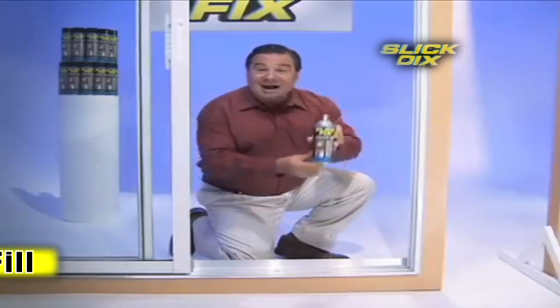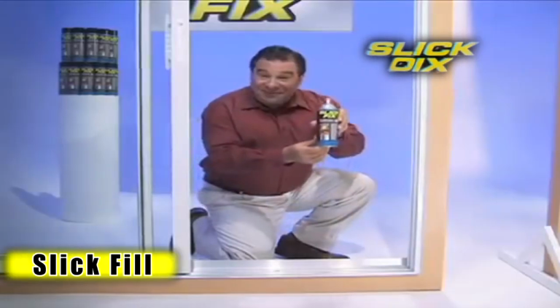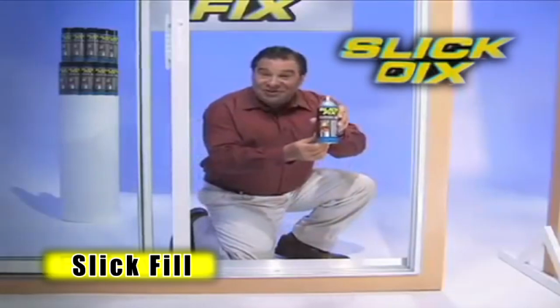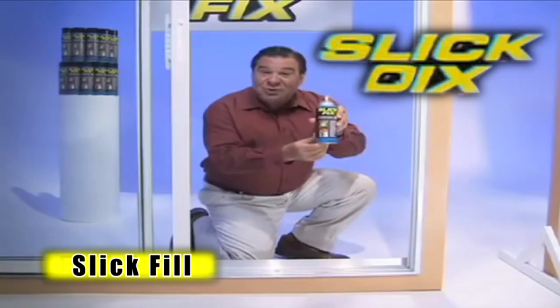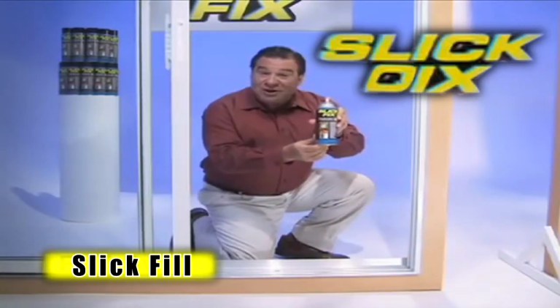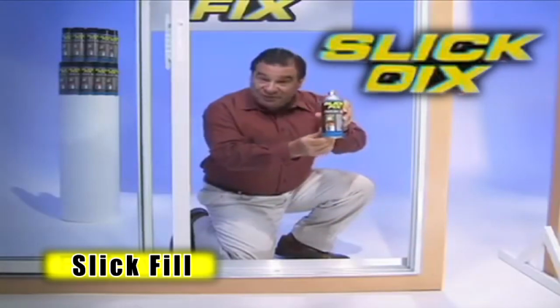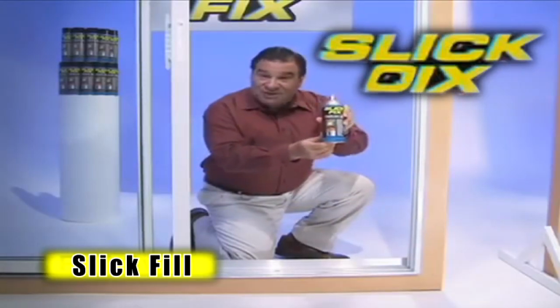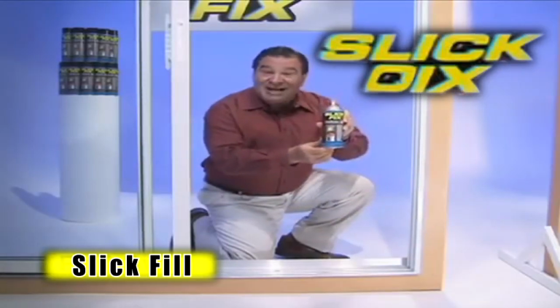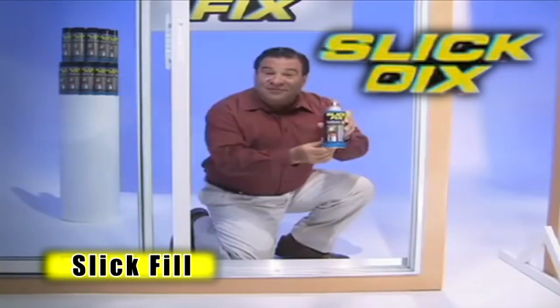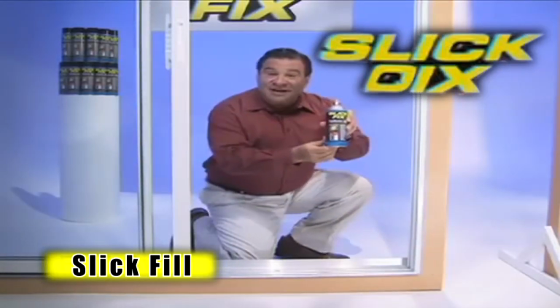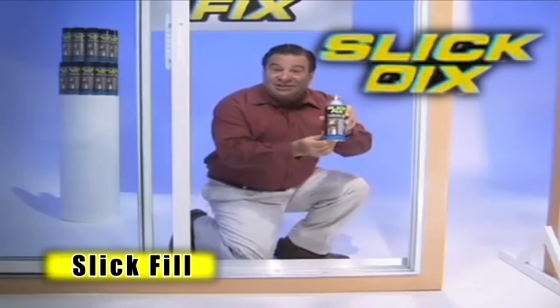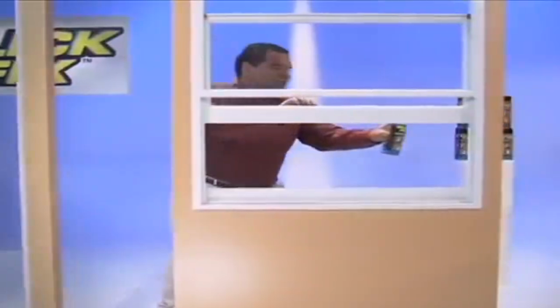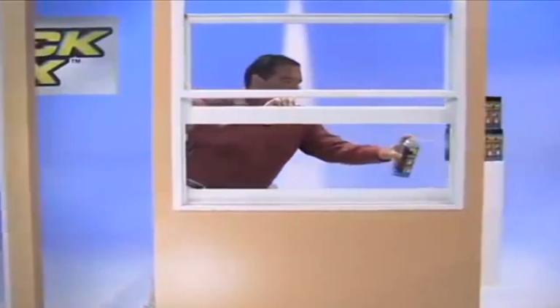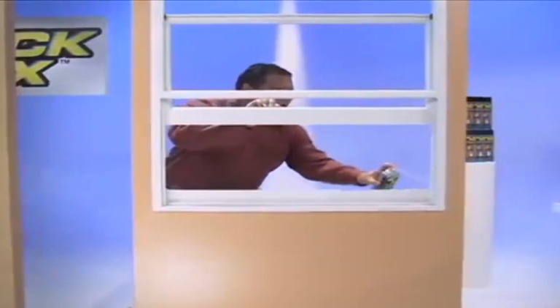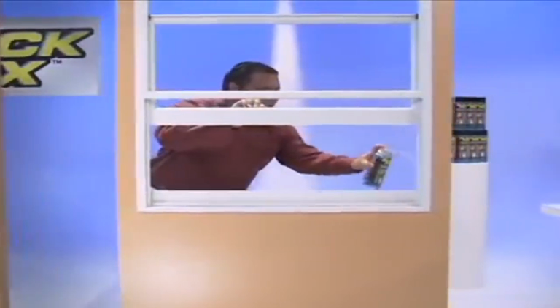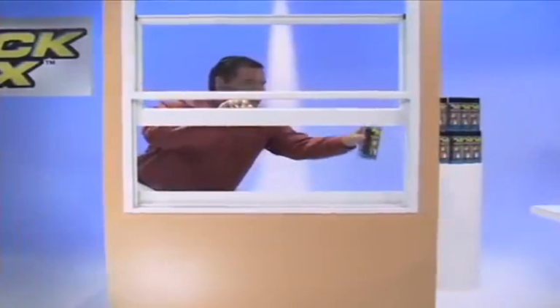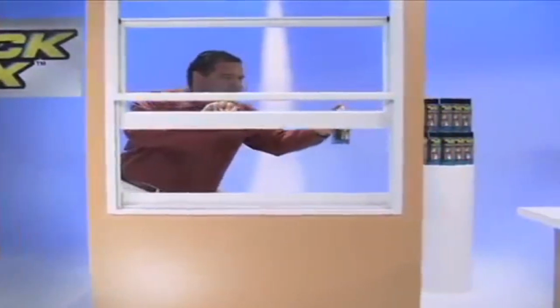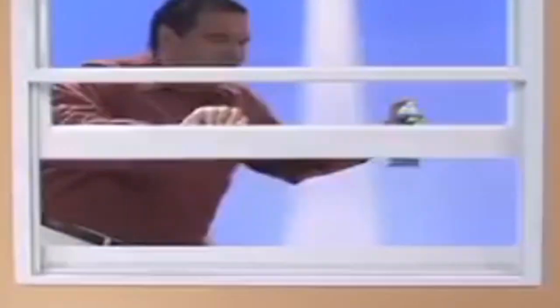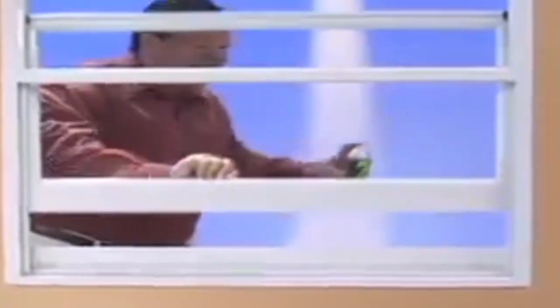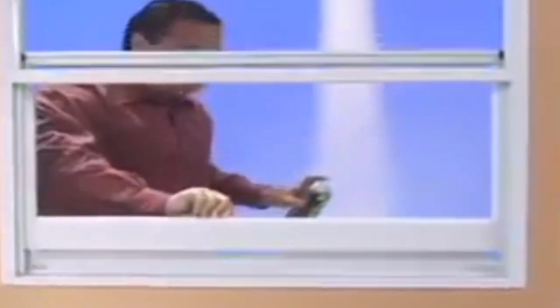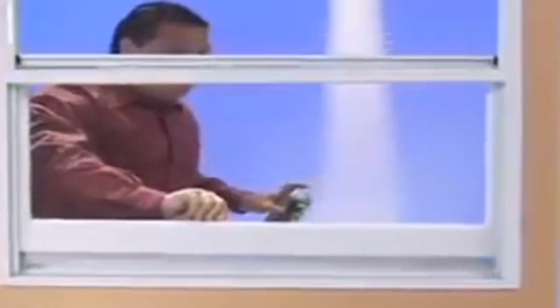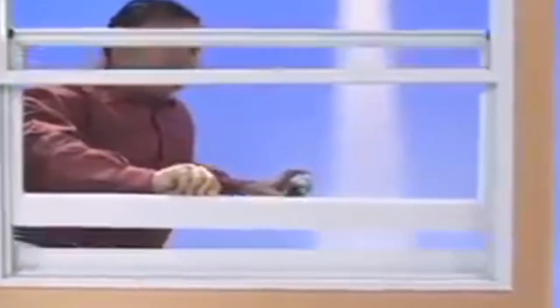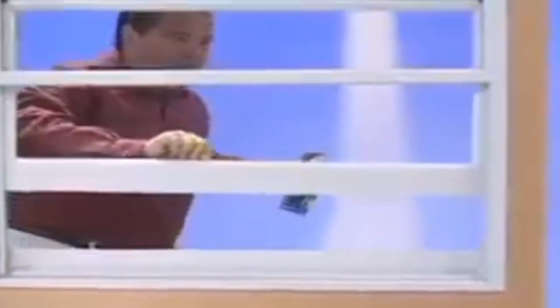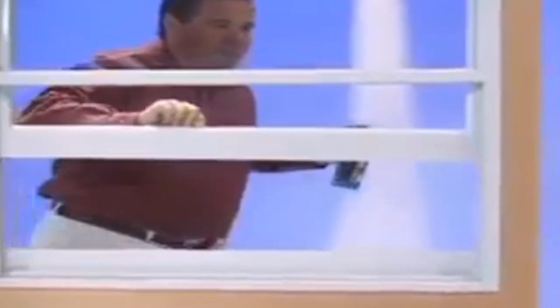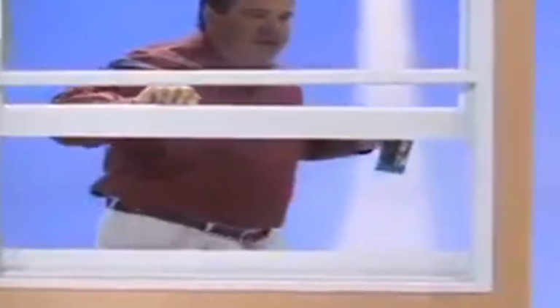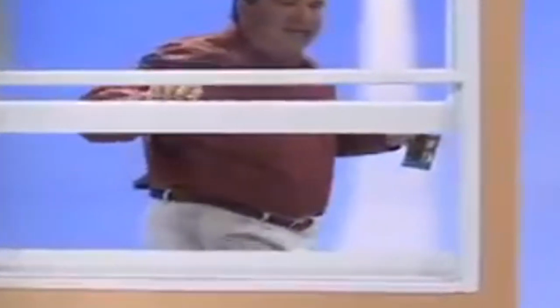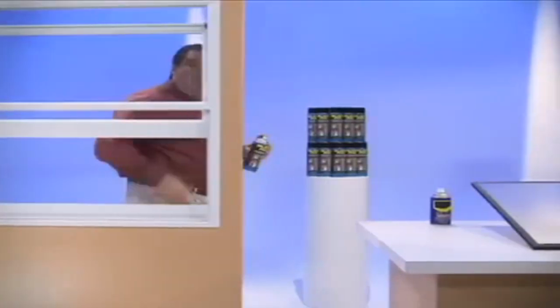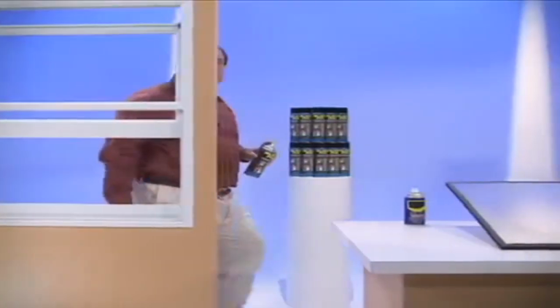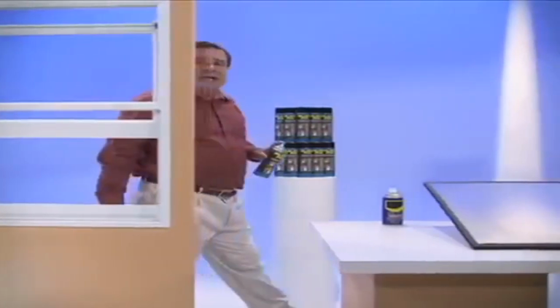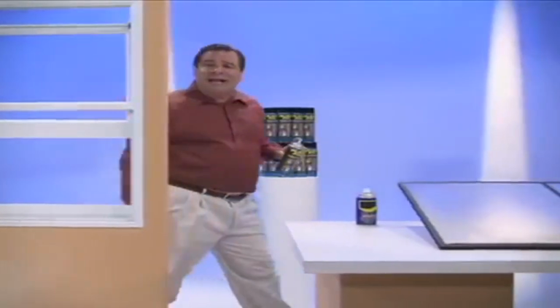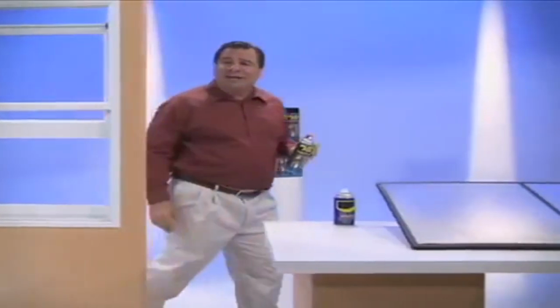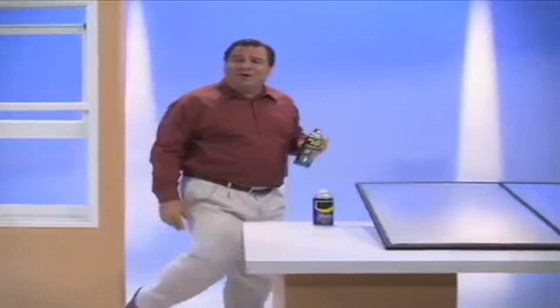Hi, Slickville here for Slickdicks! Slickdicks keeps everything moving freely, squeaking like new.